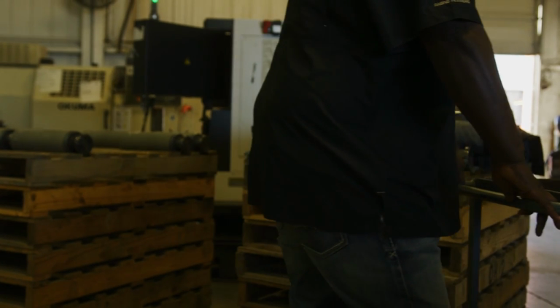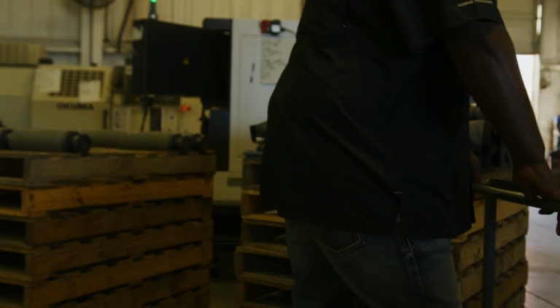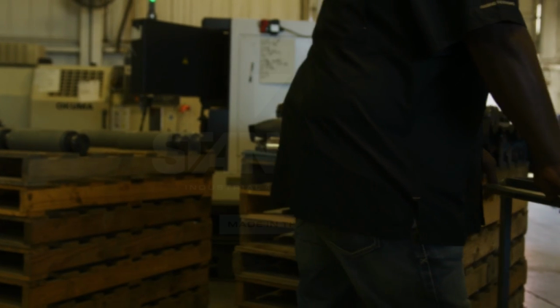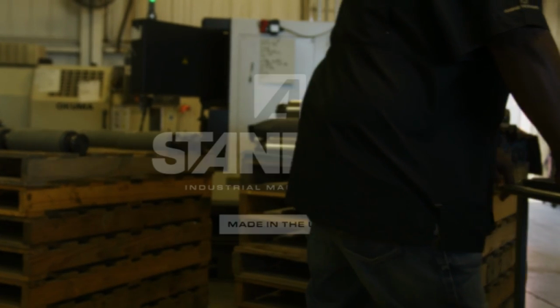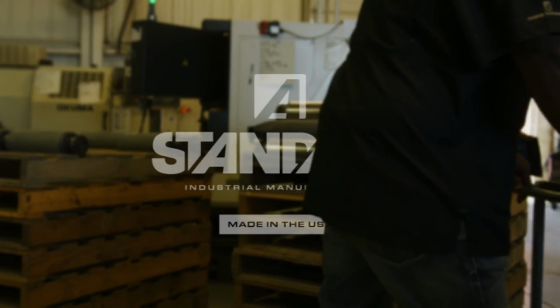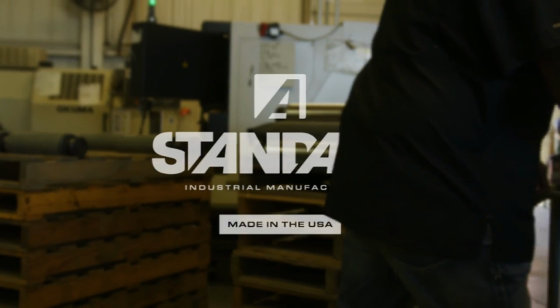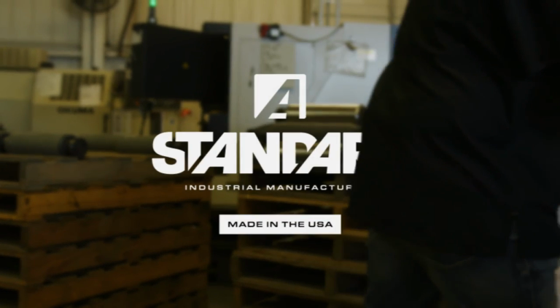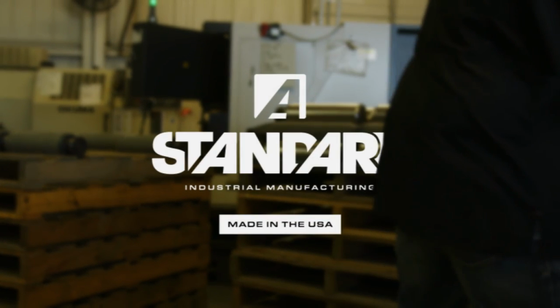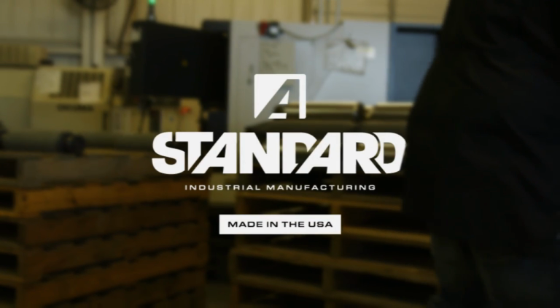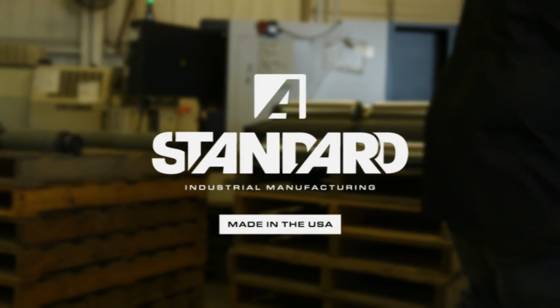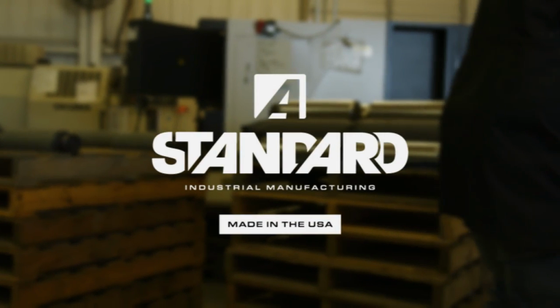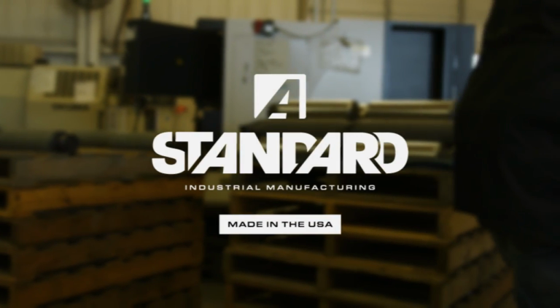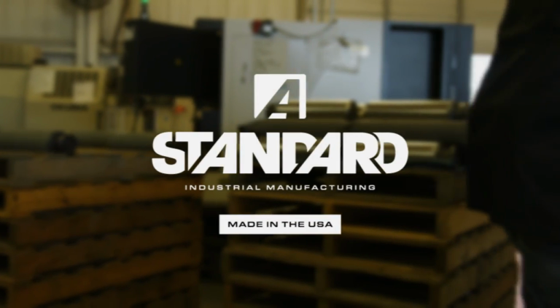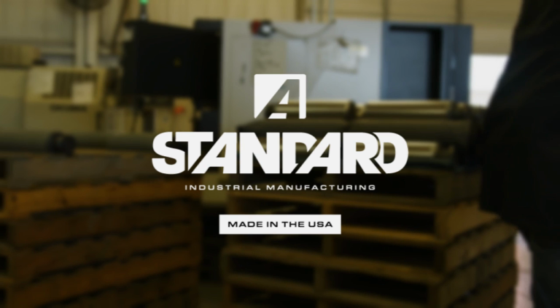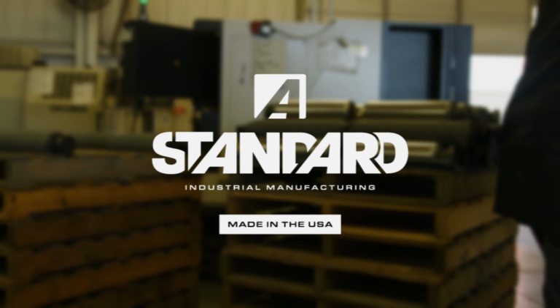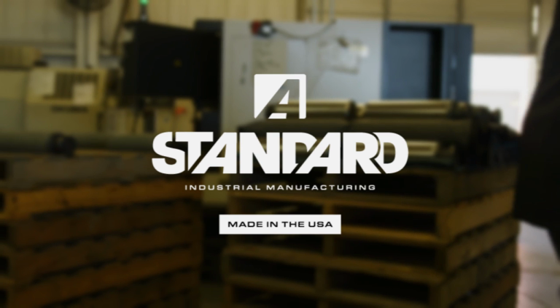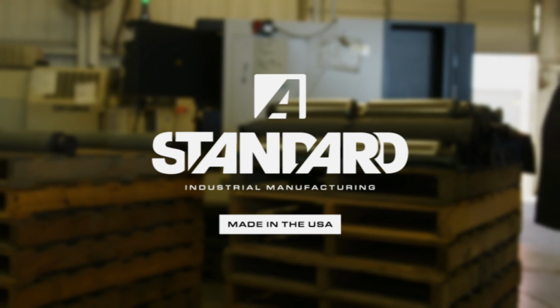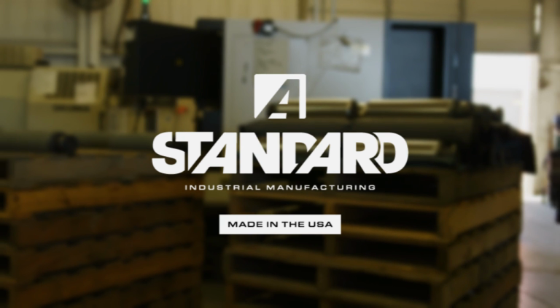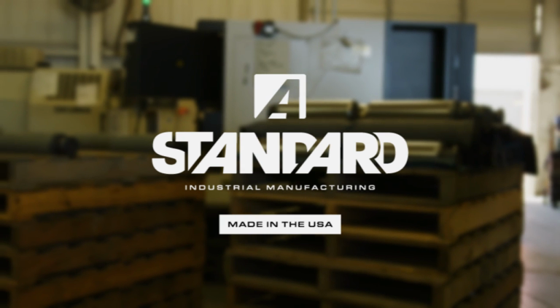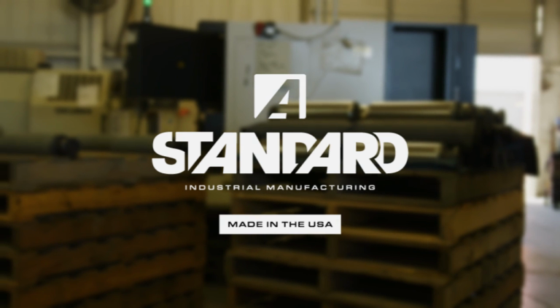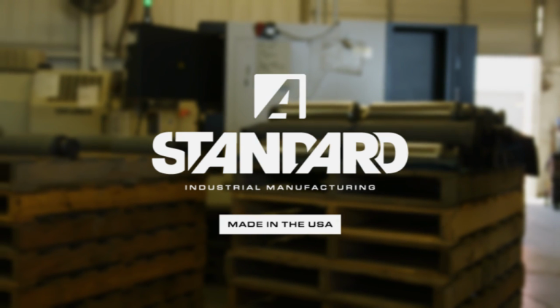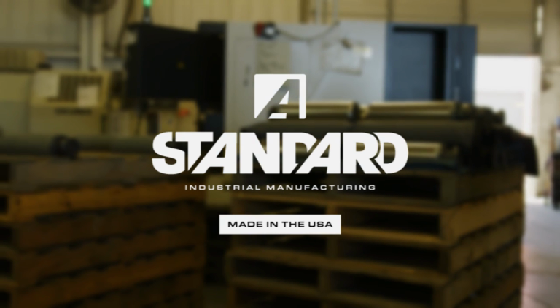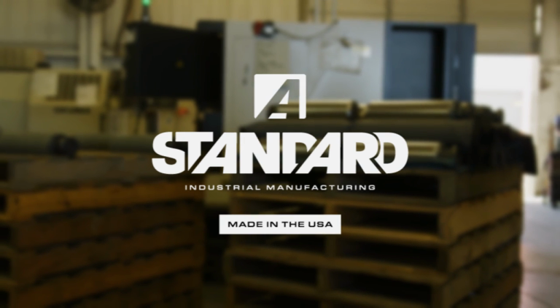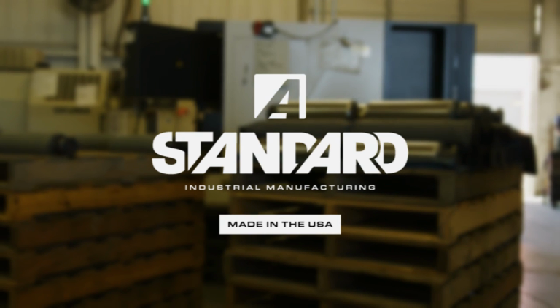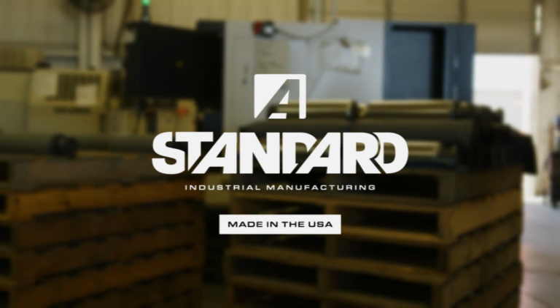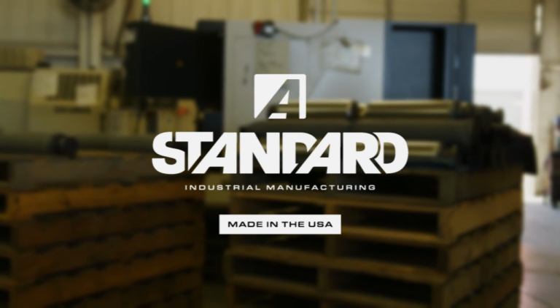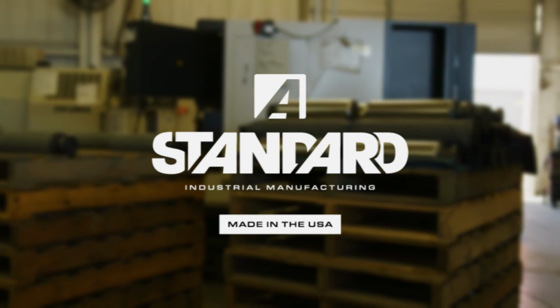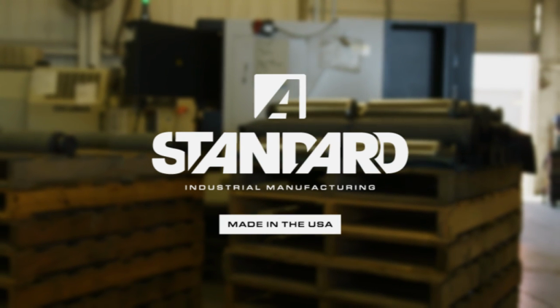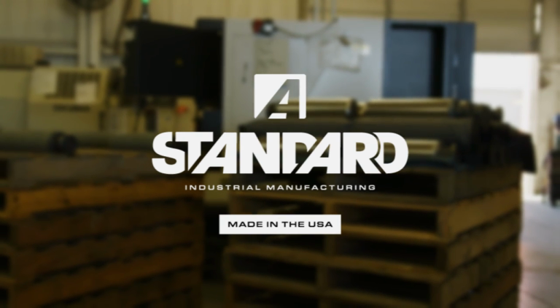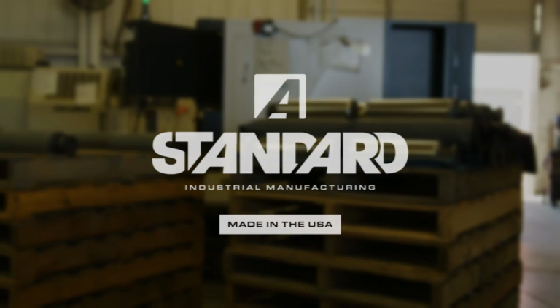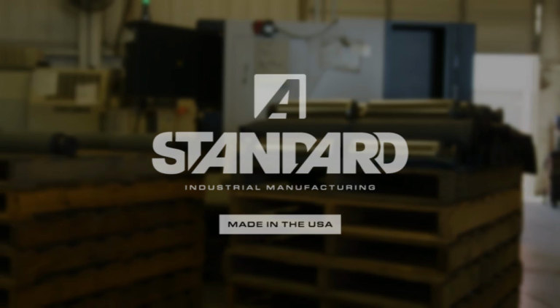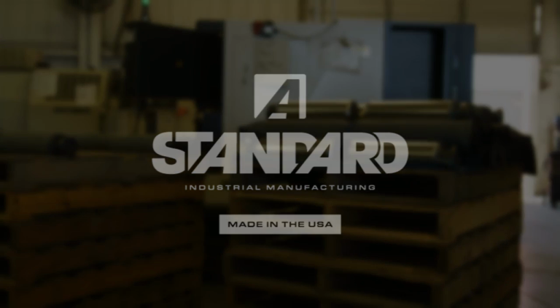Standard Industrial Manufacturing. Made in the USA since 1979.